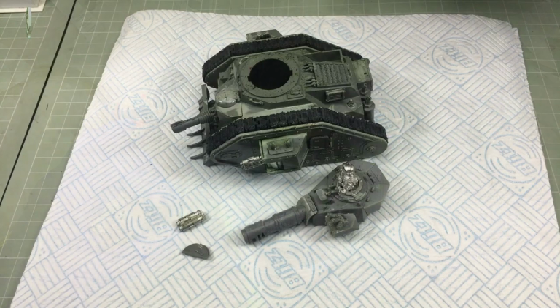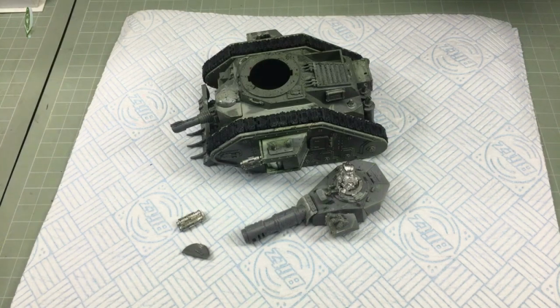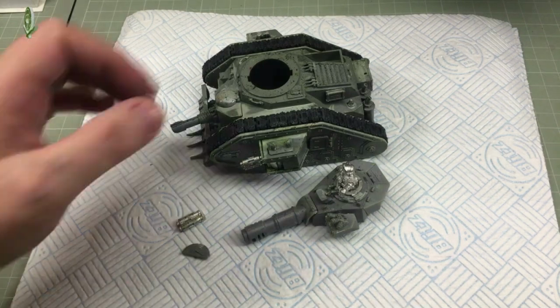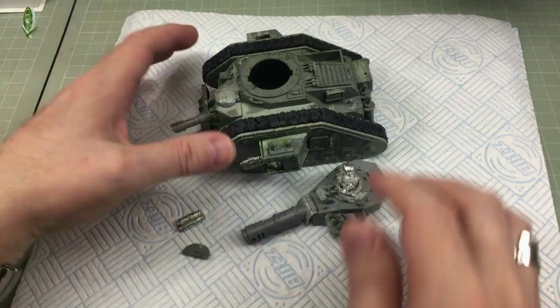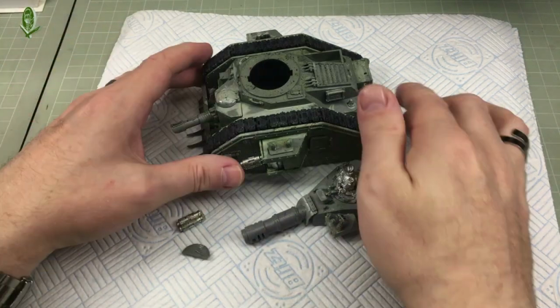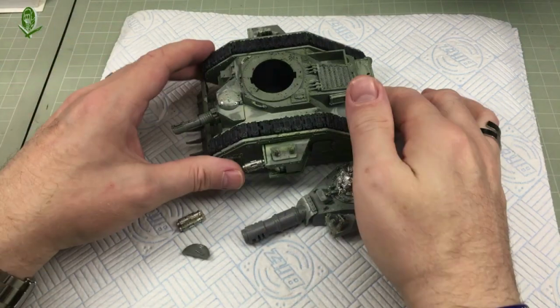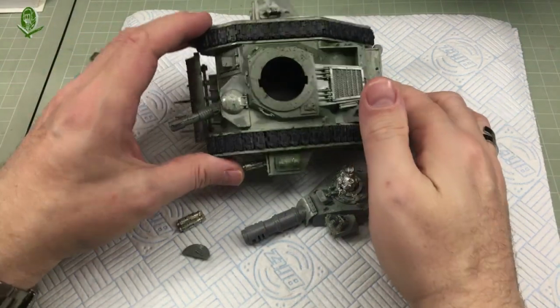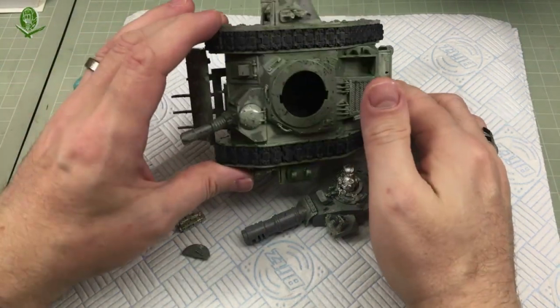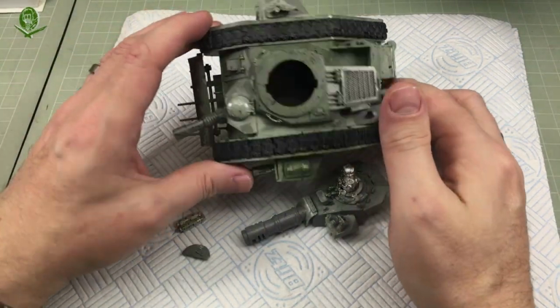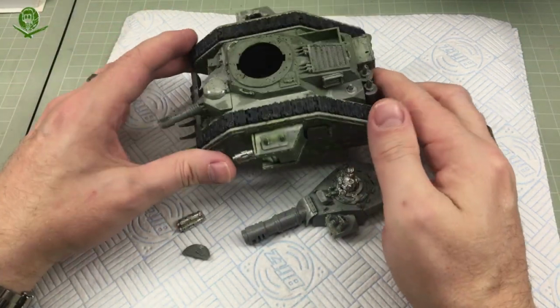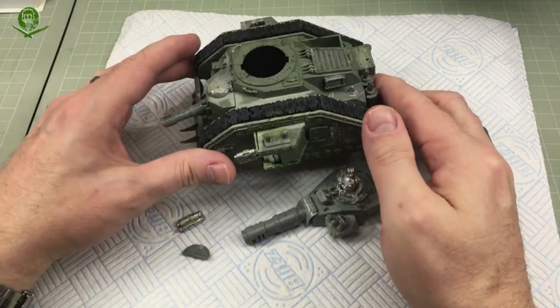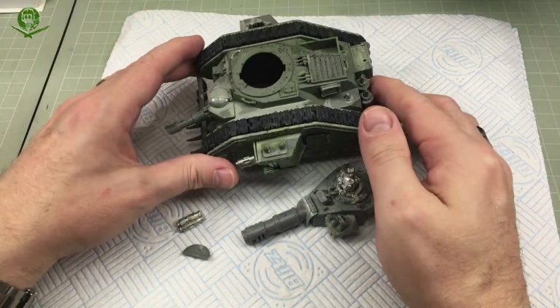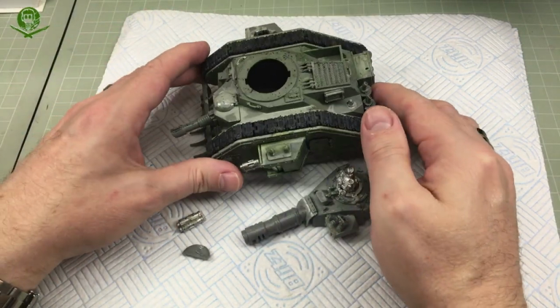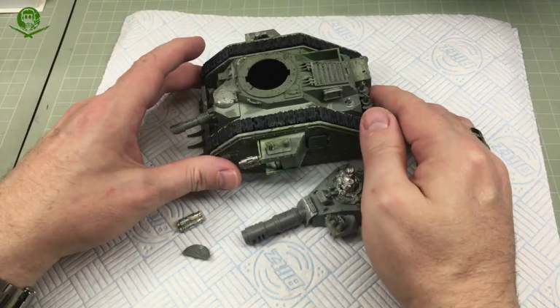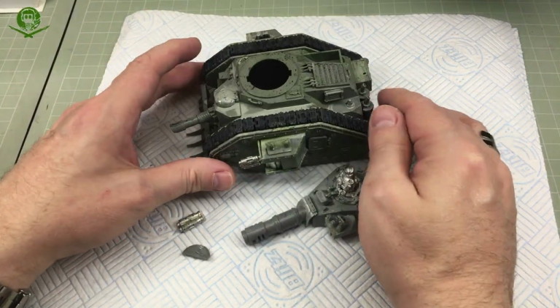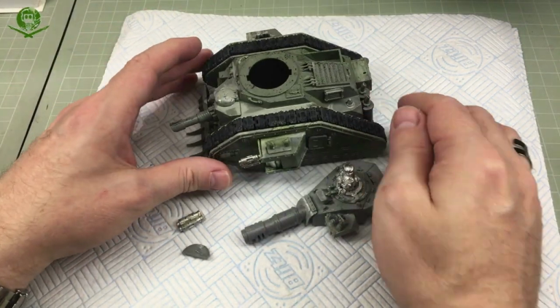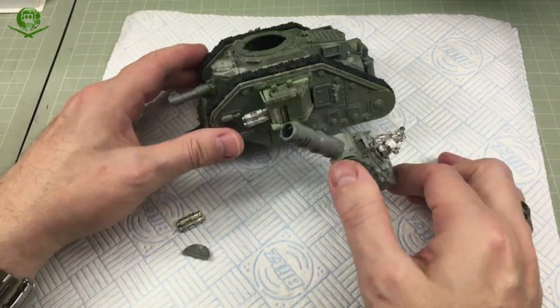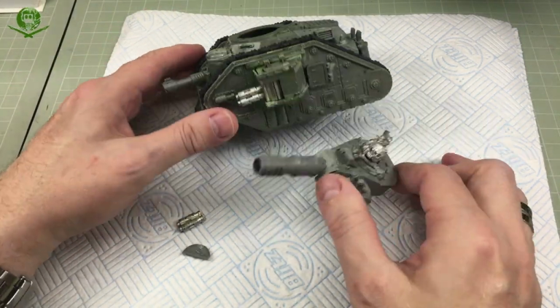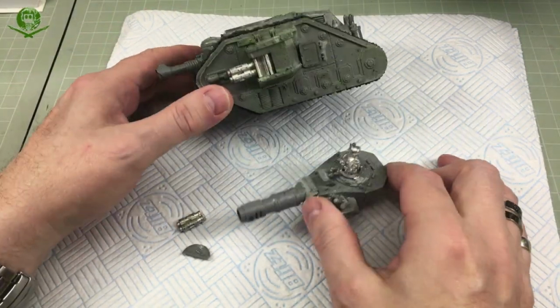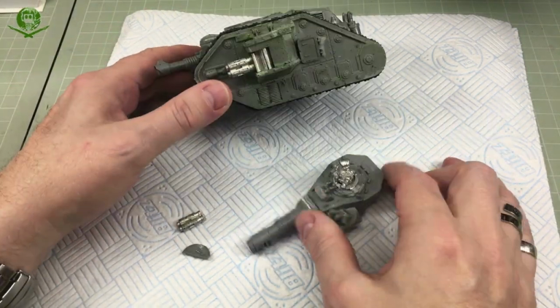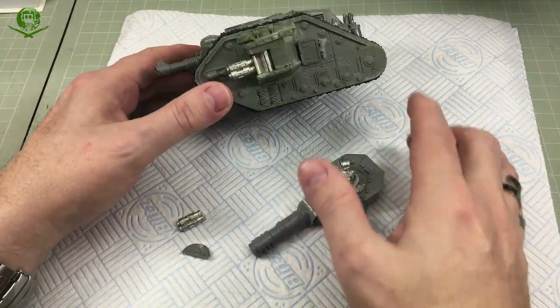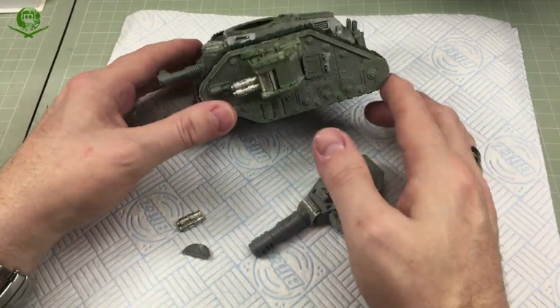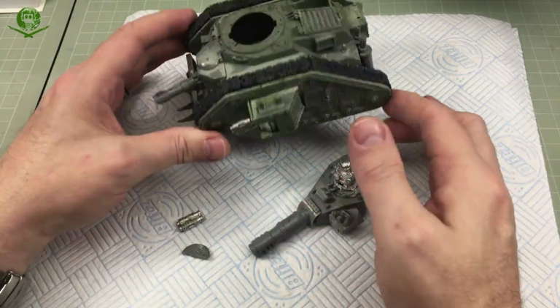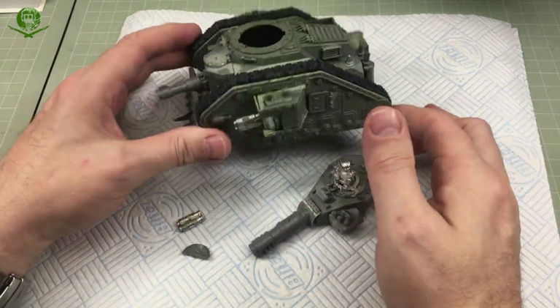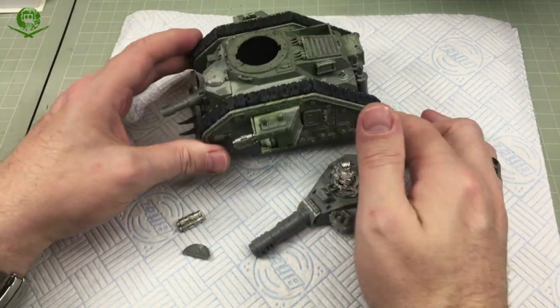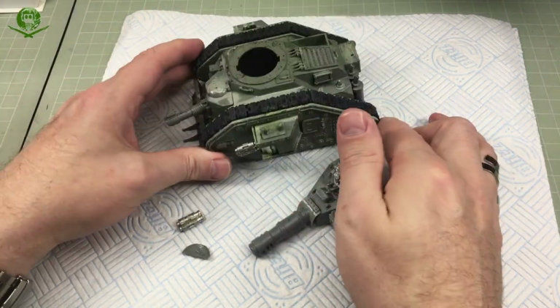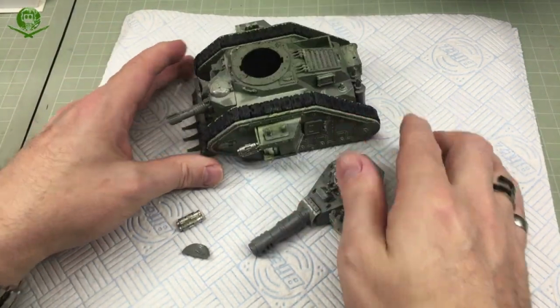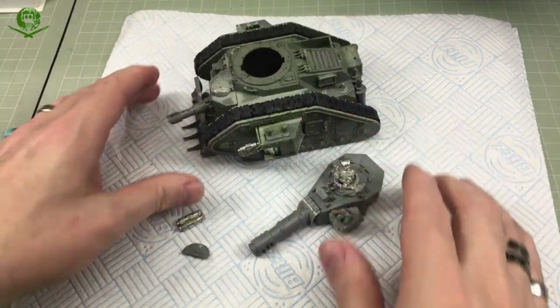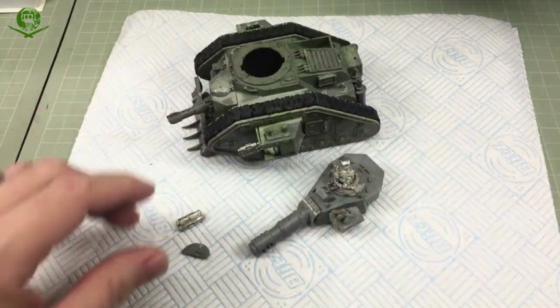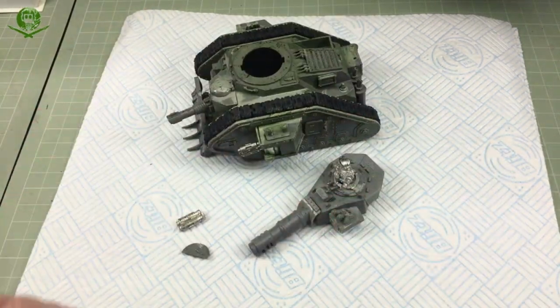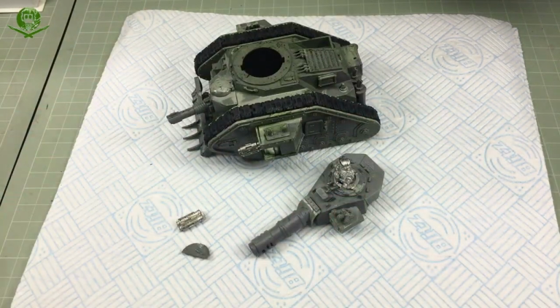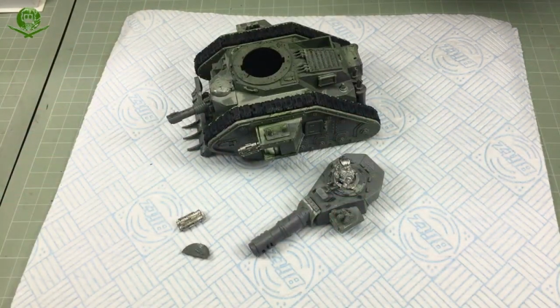Okay, so there we go. They've now been stripped back, are just drying nicely, and ready to roll.